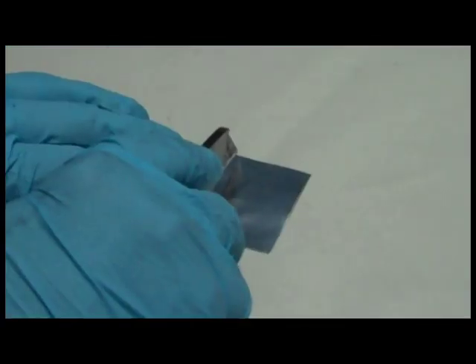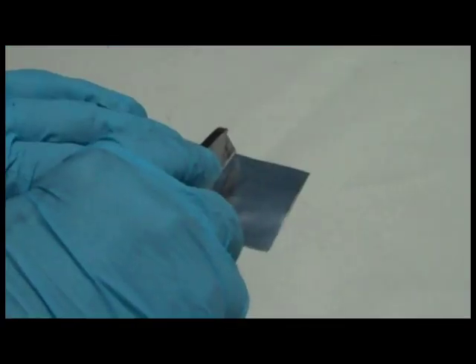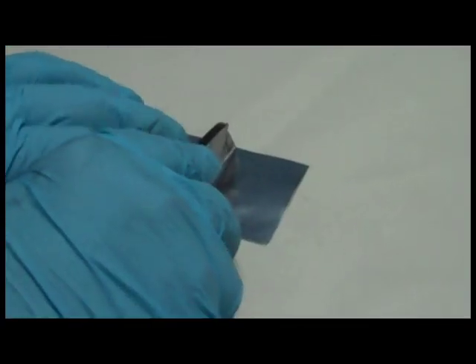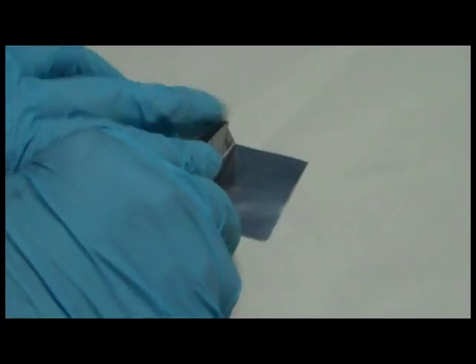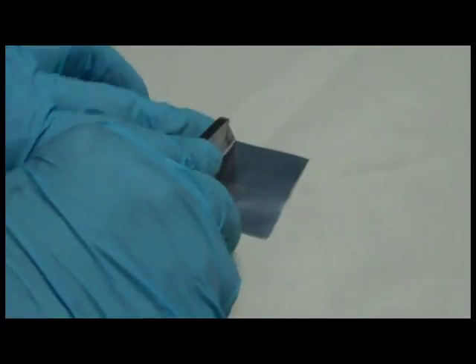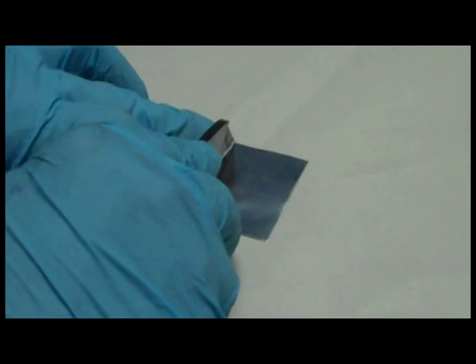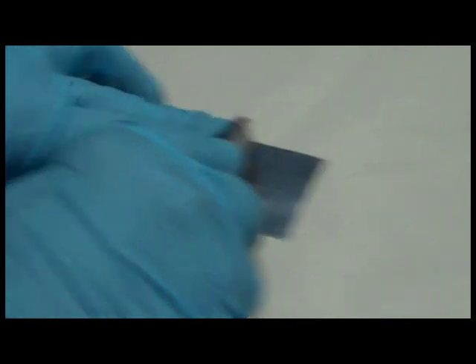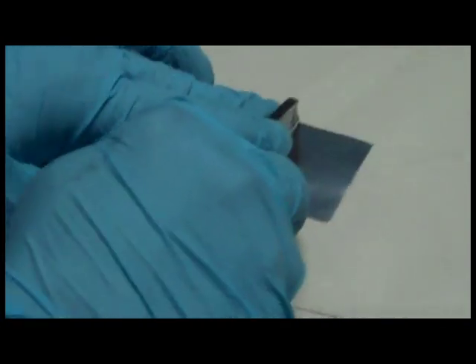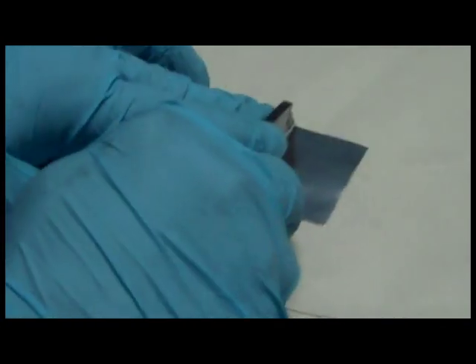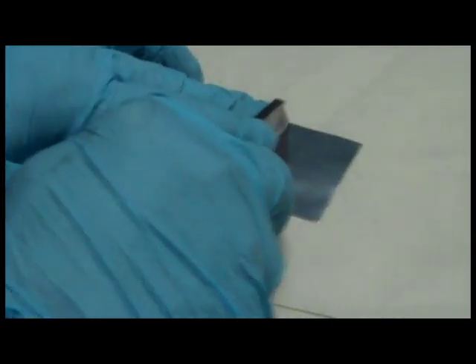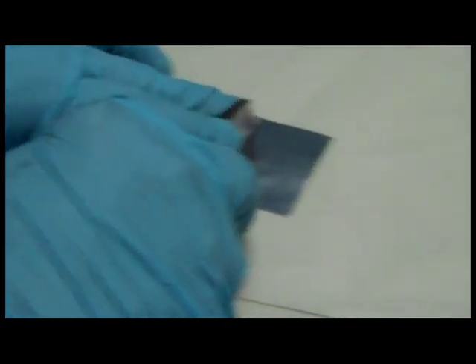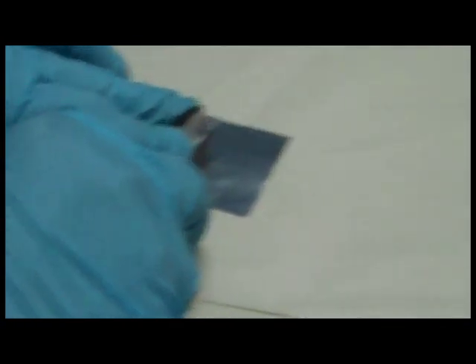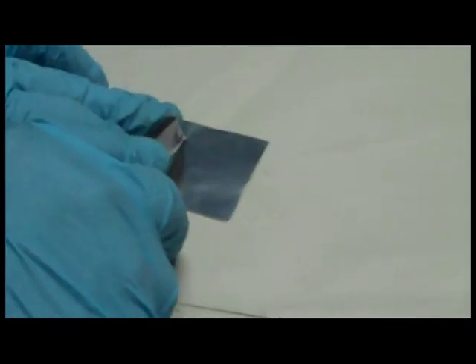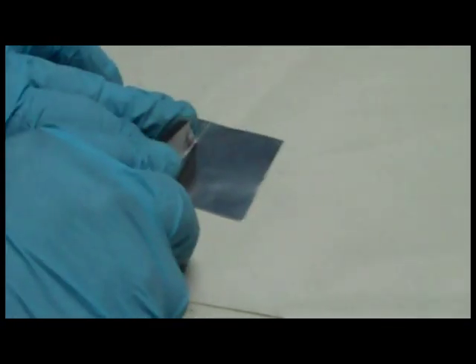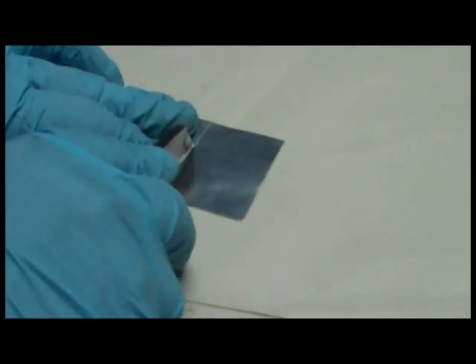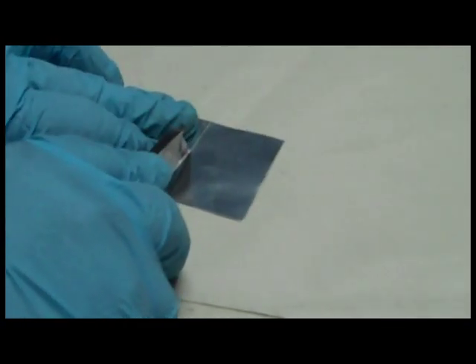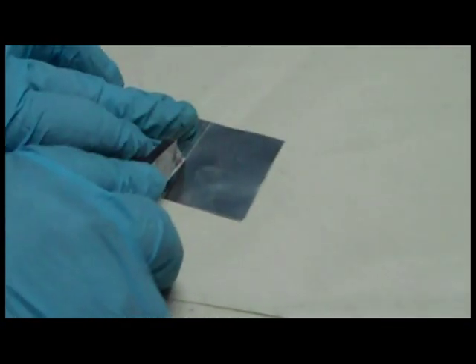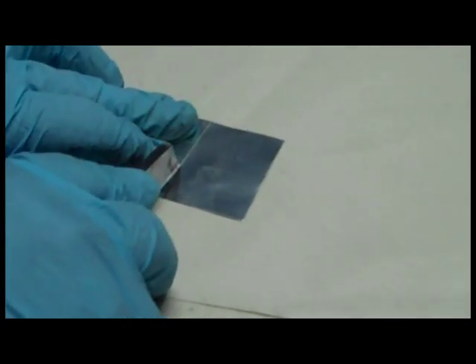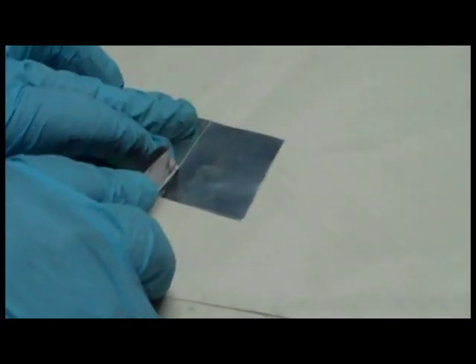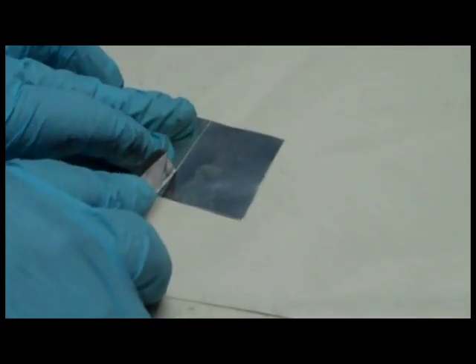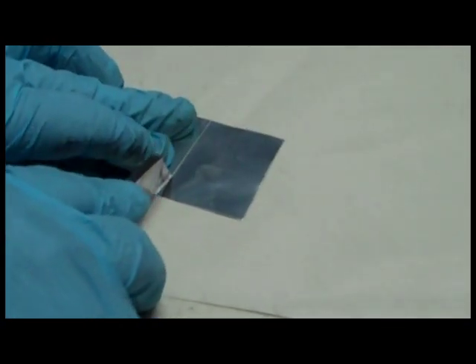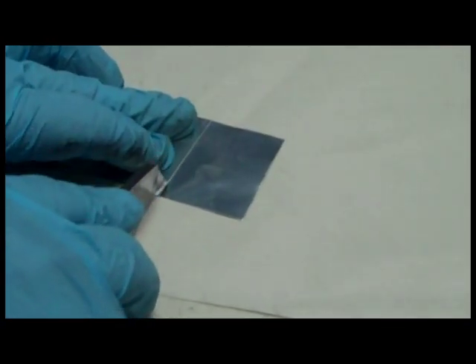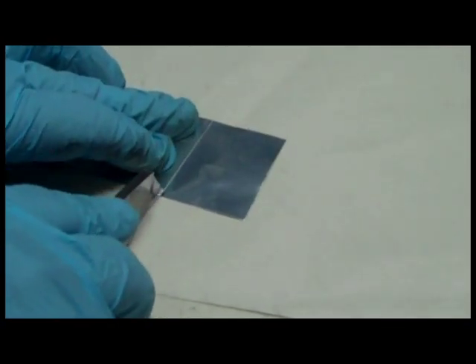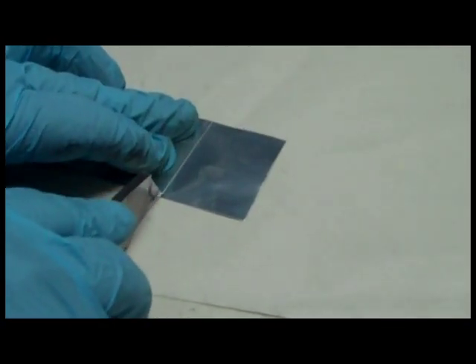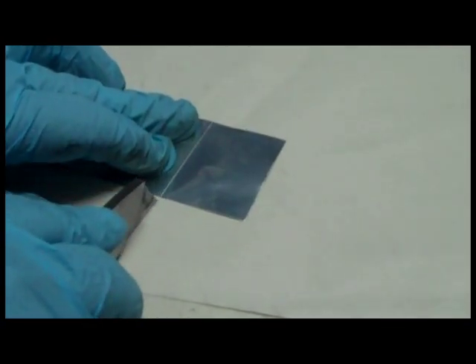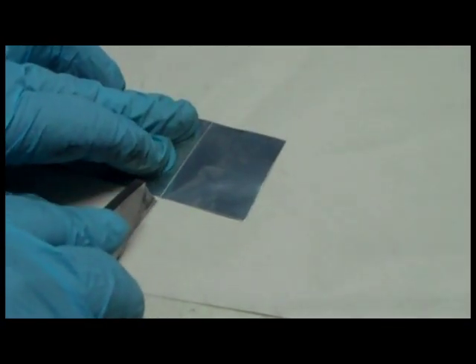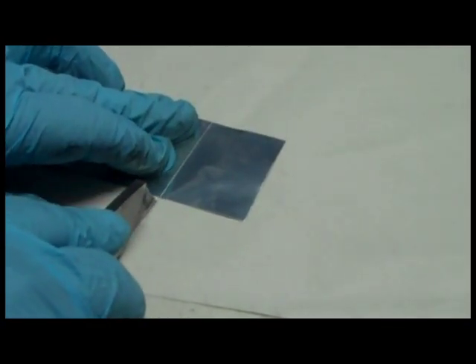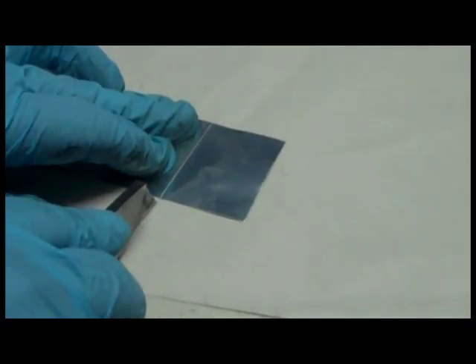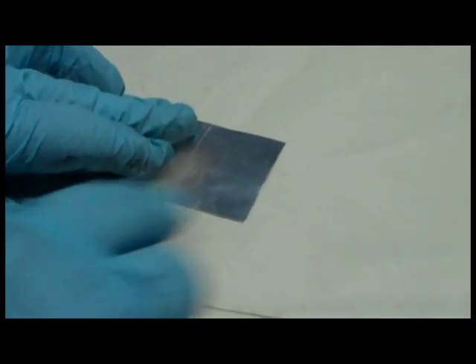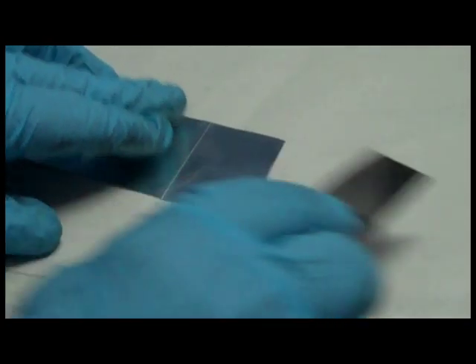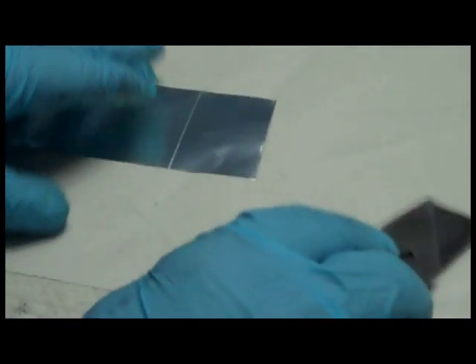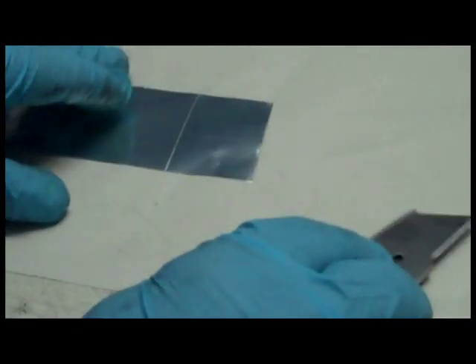Step 3: seal the hole with some of the aluminum tape provided with all InkOwl toner kits.